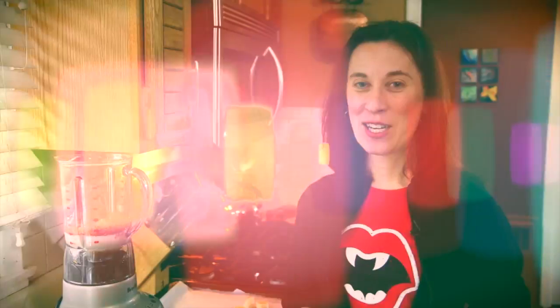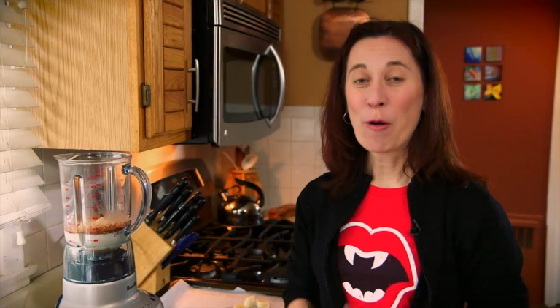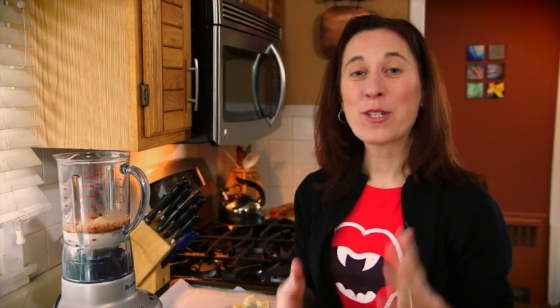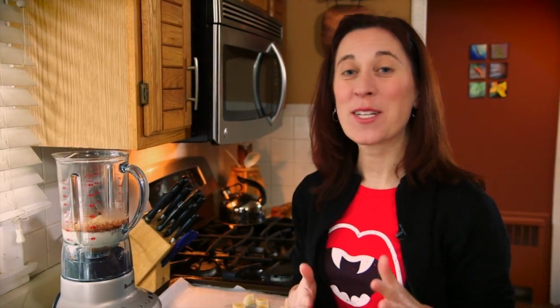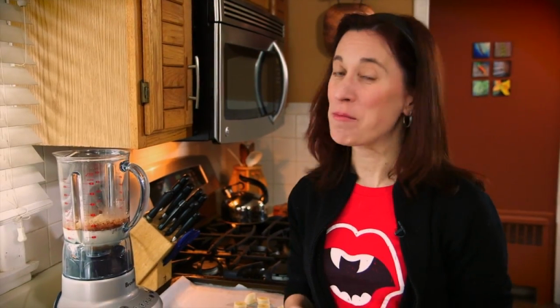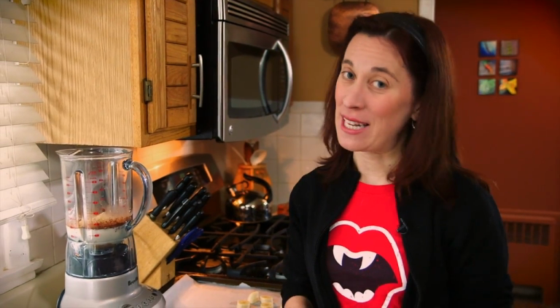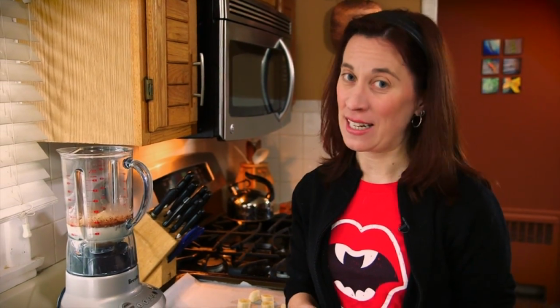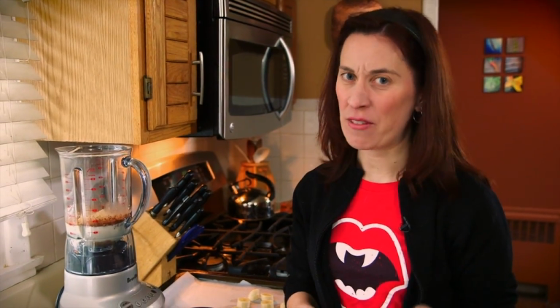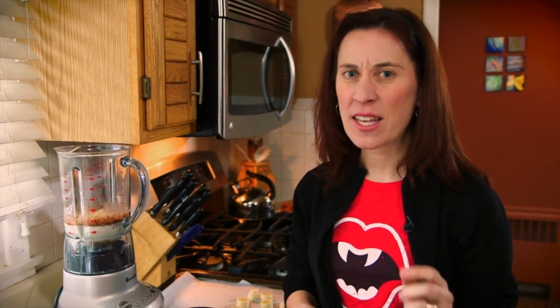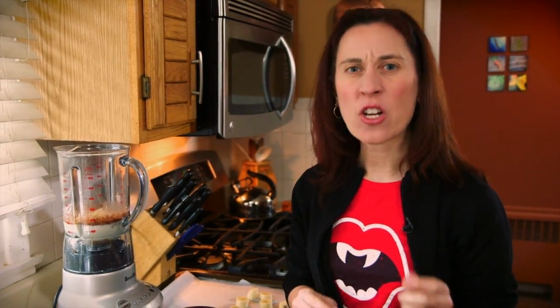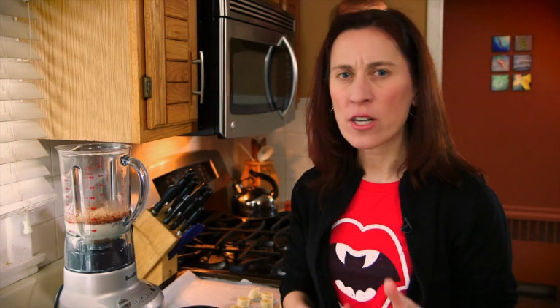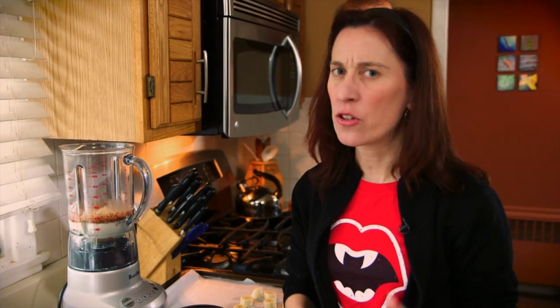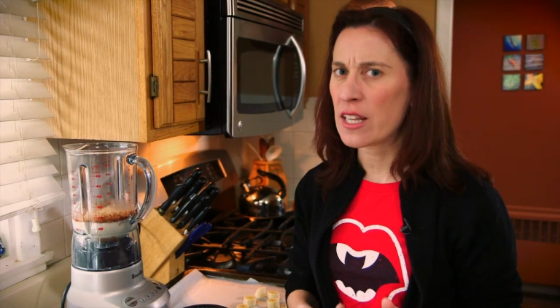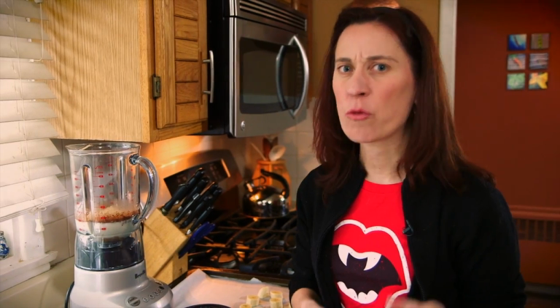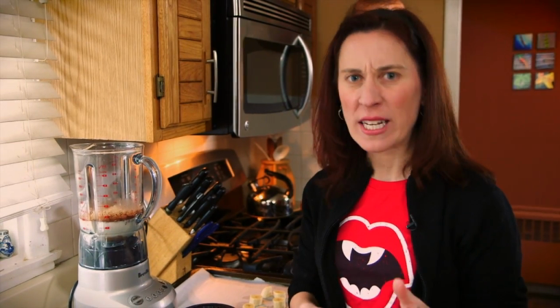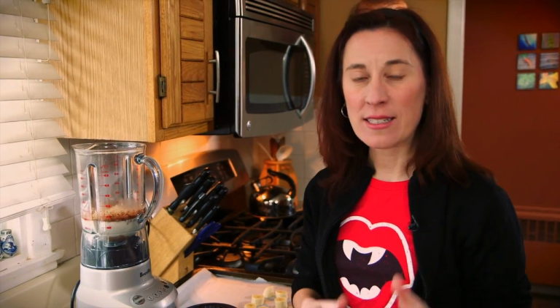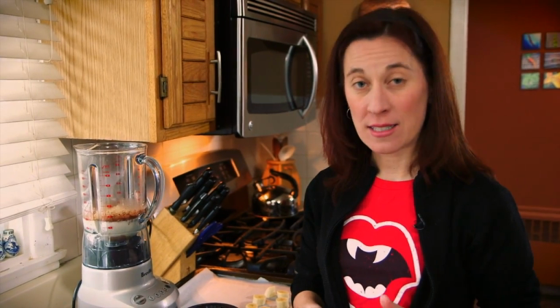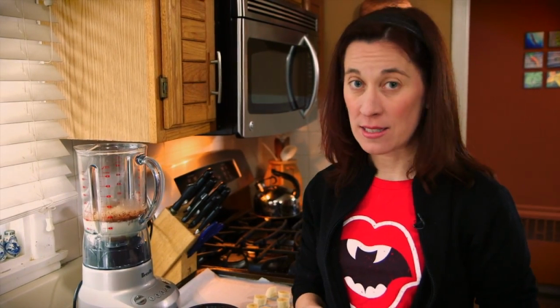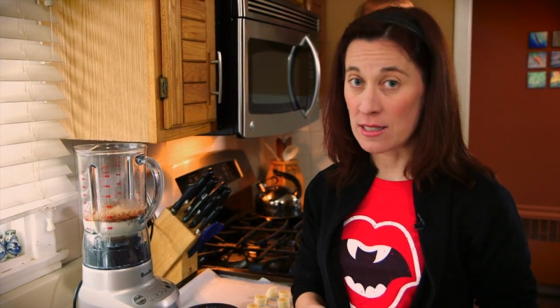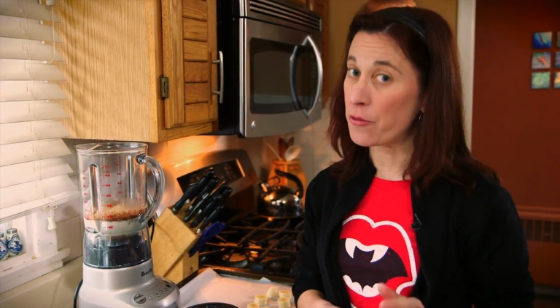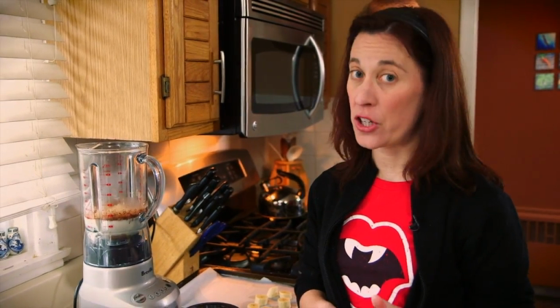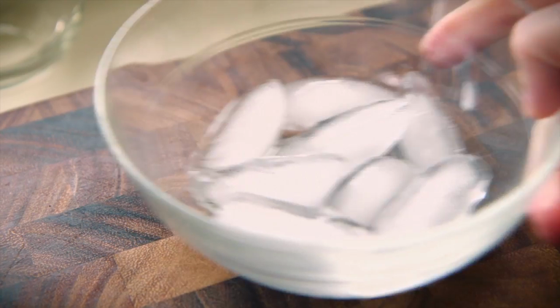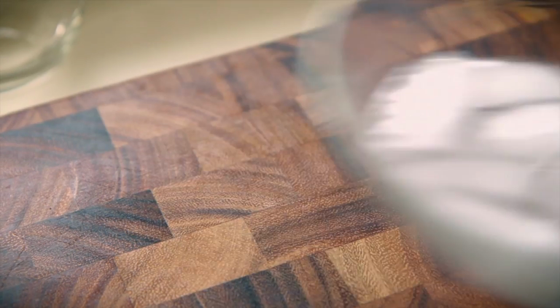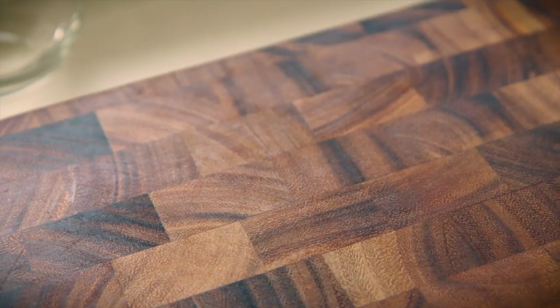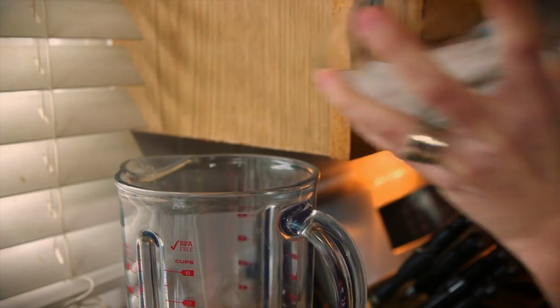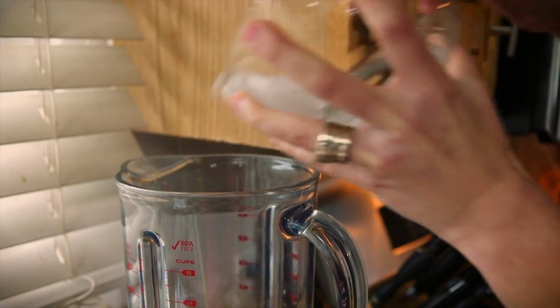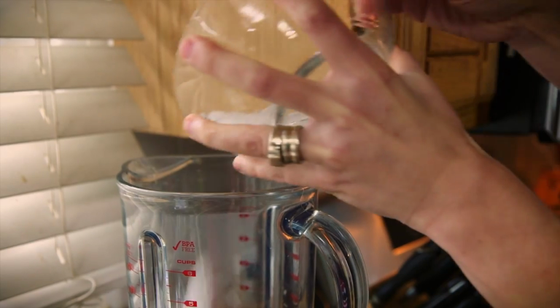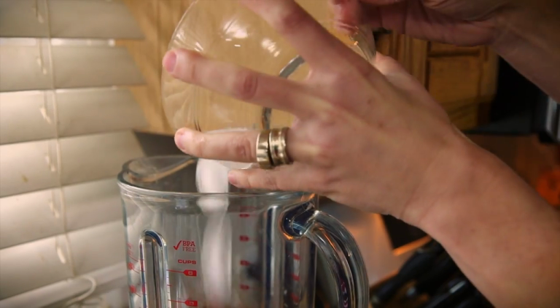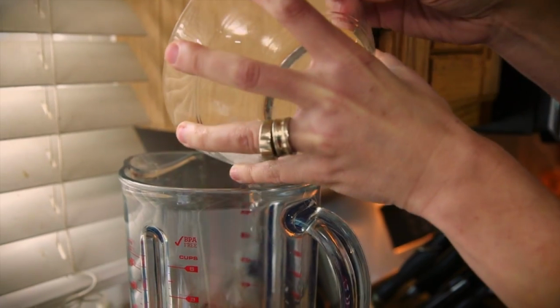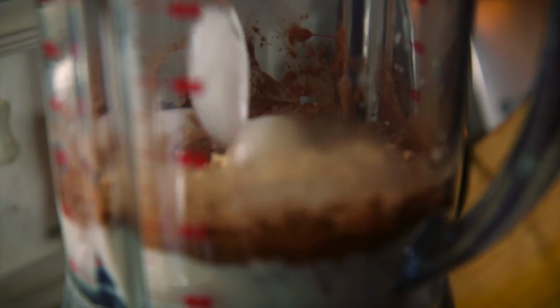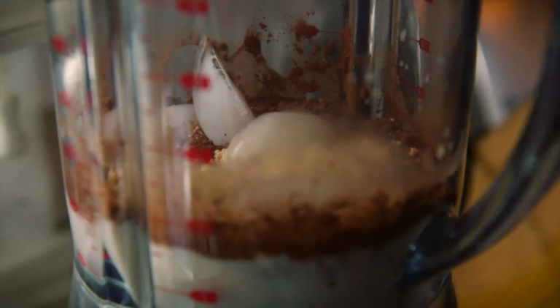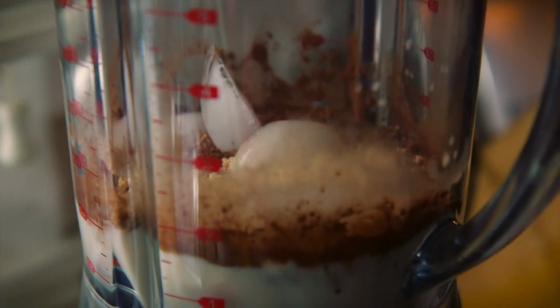Once you get blending, if things aren't looking the right consistency for you, just add in a couple of ice cubes.